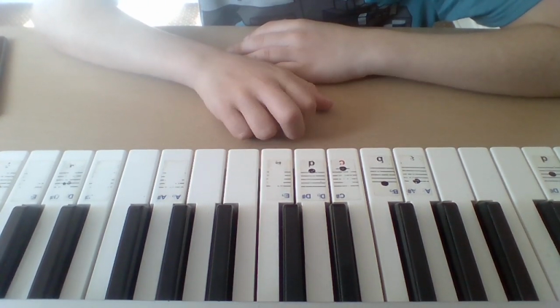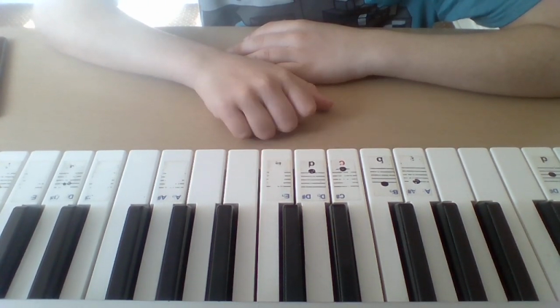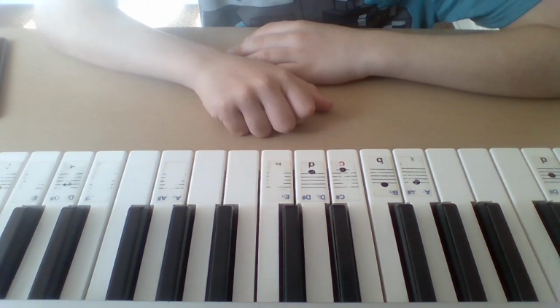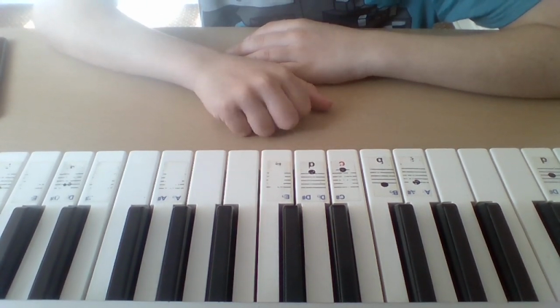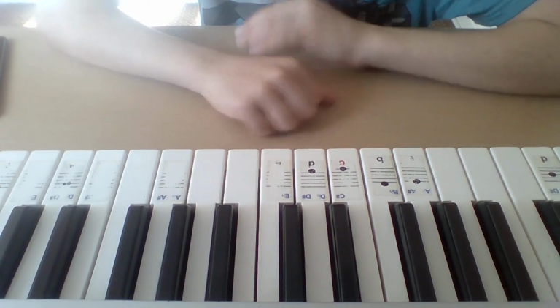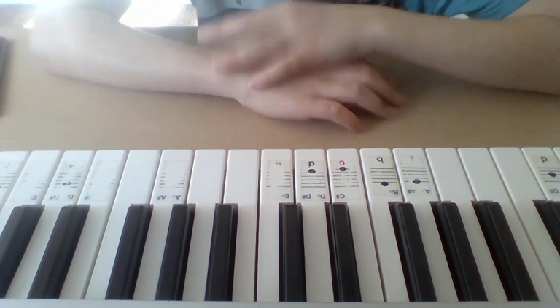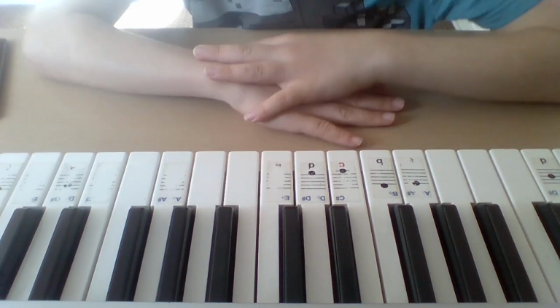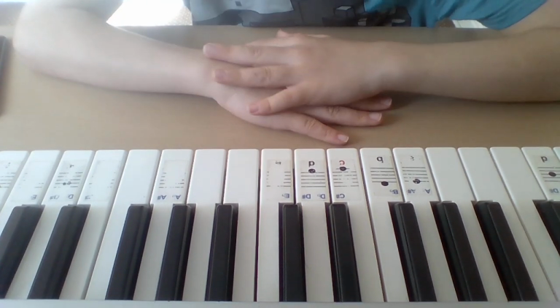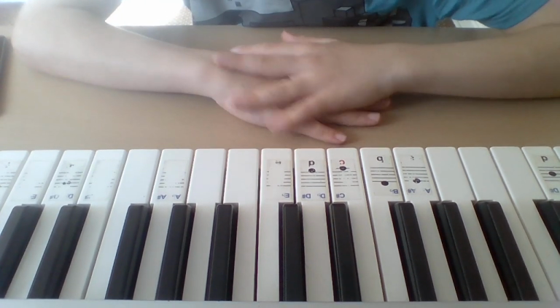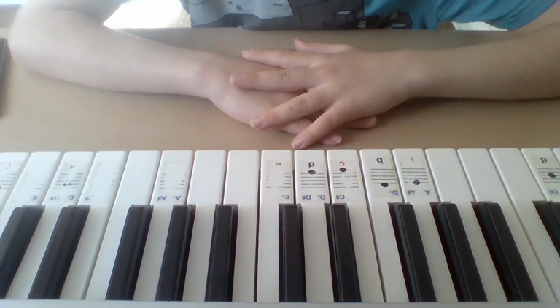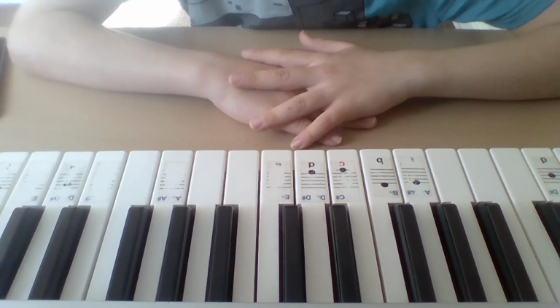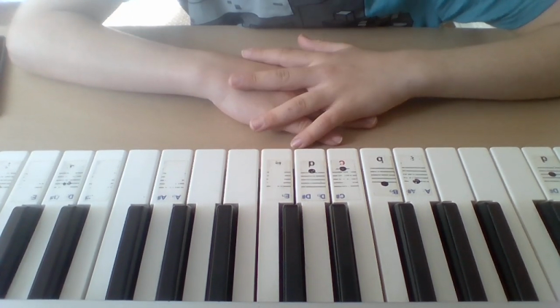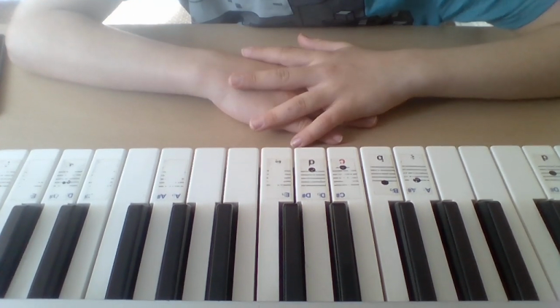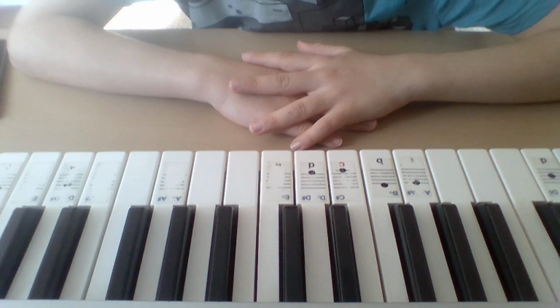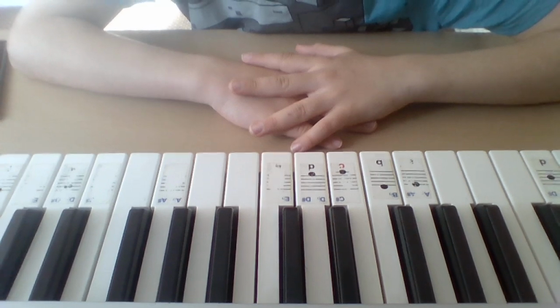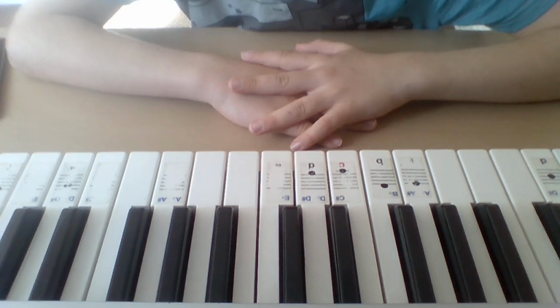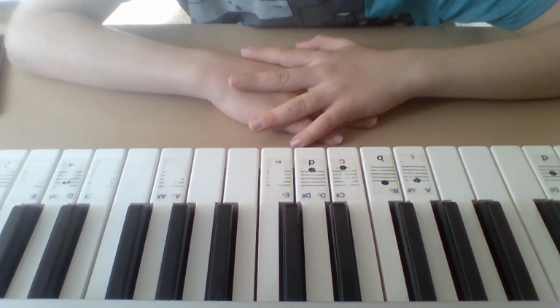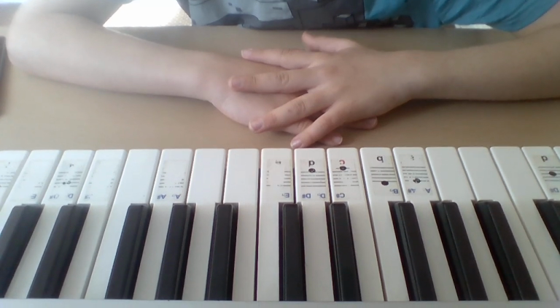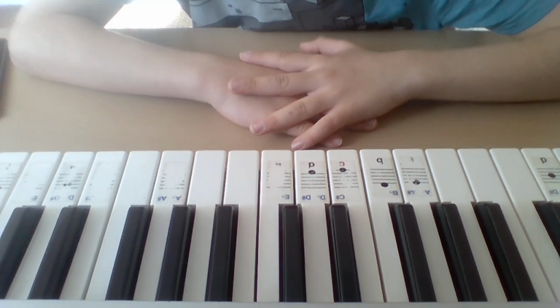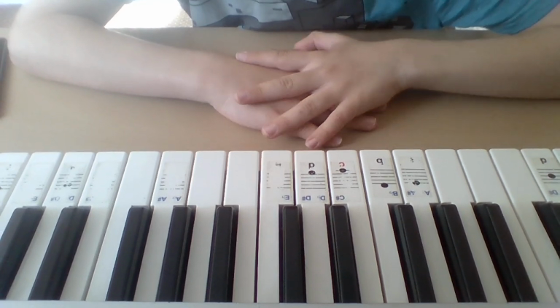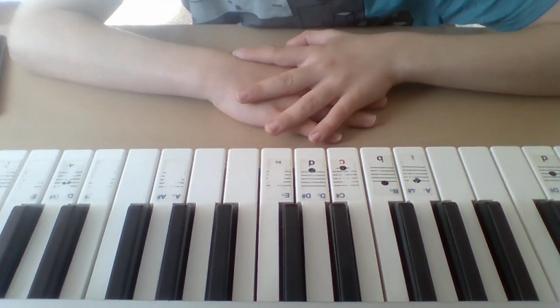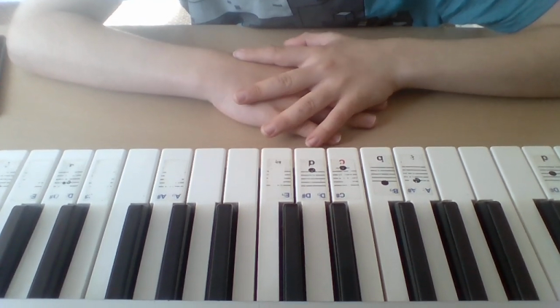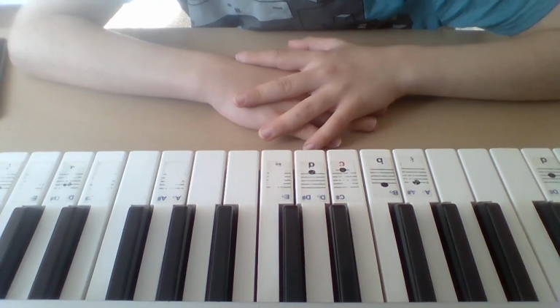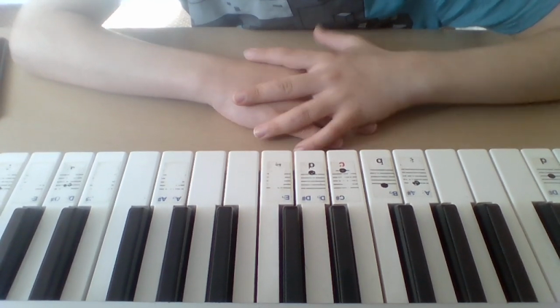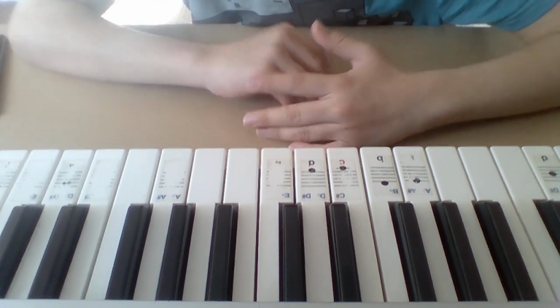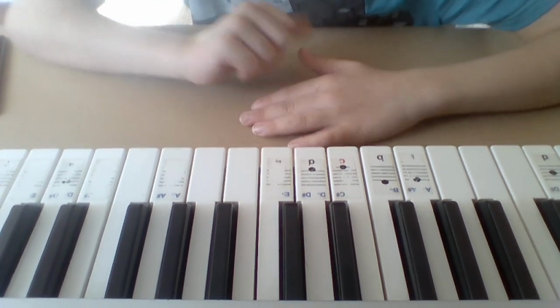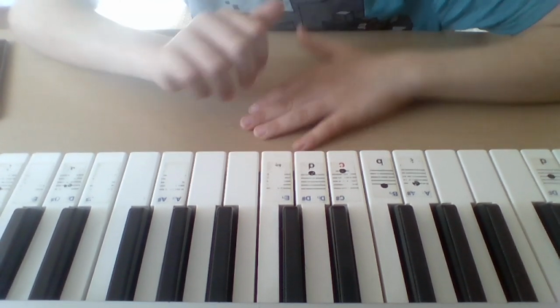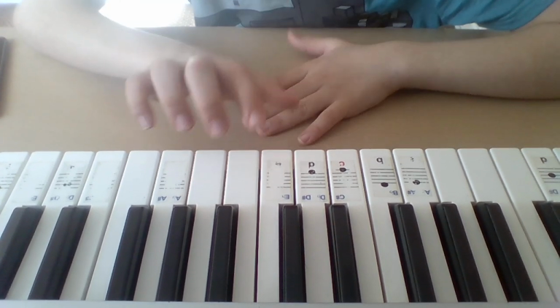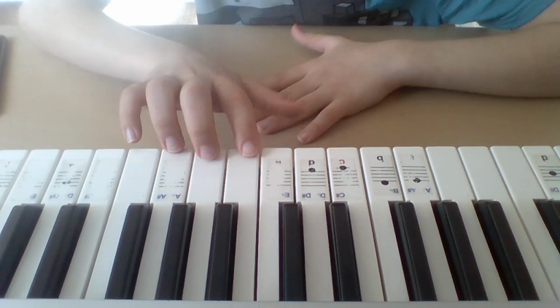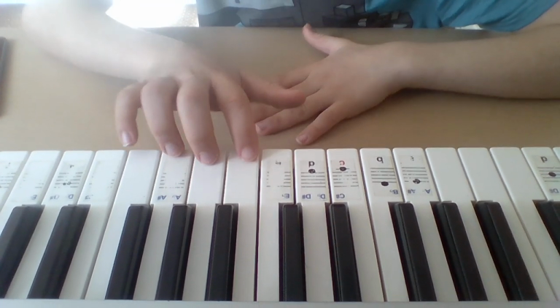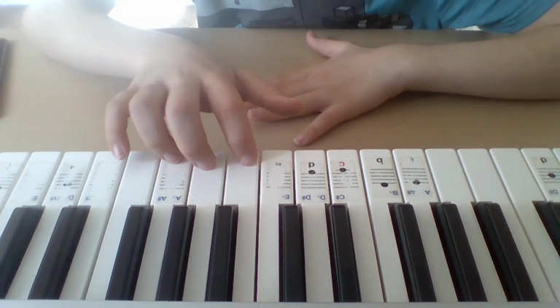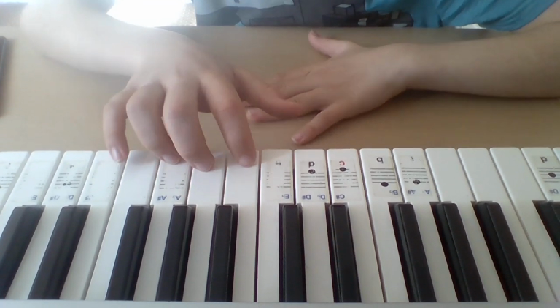I'm going to be dividing the song into seven parts. Here's how the first part goes.